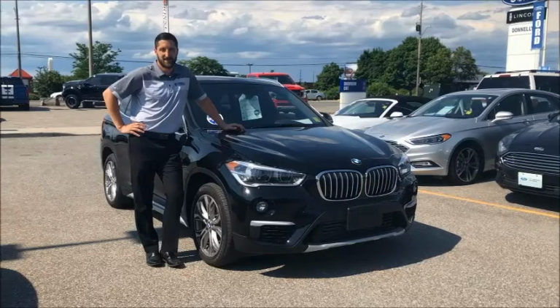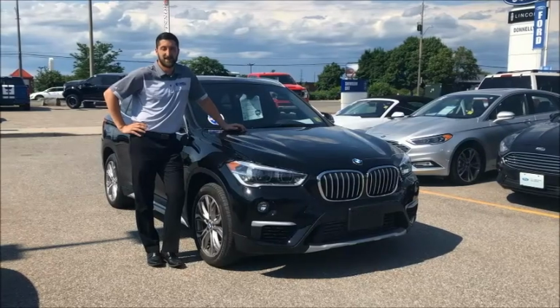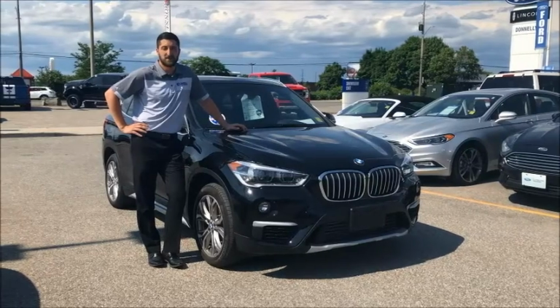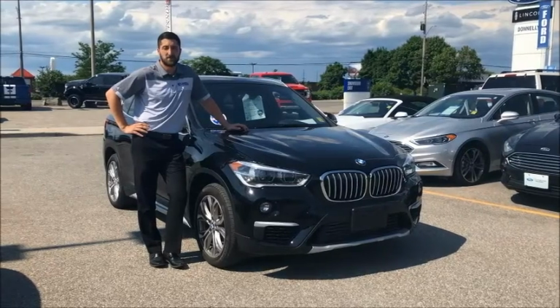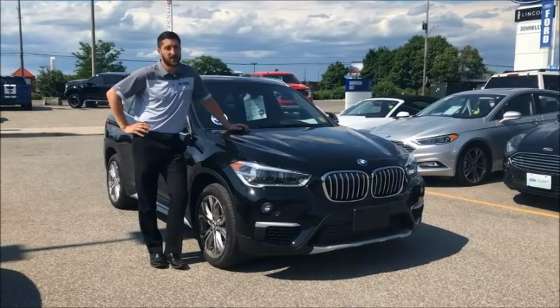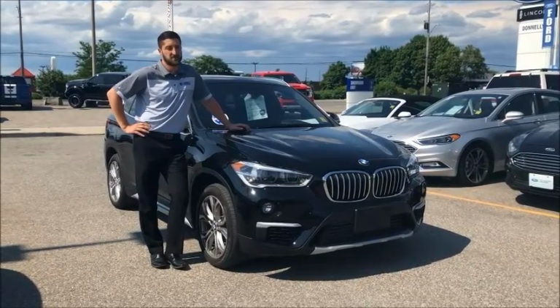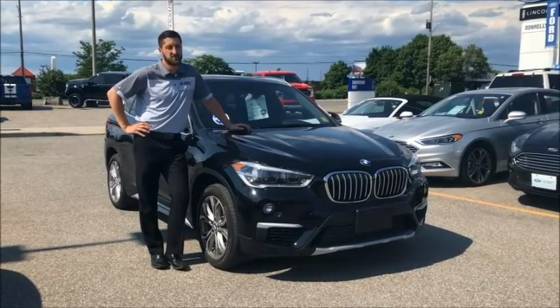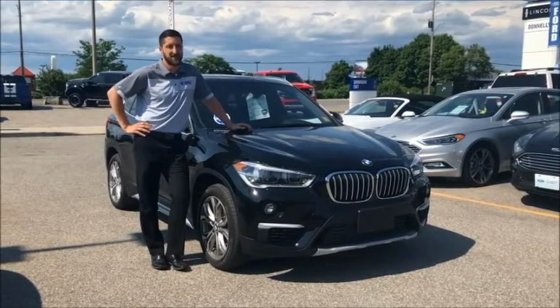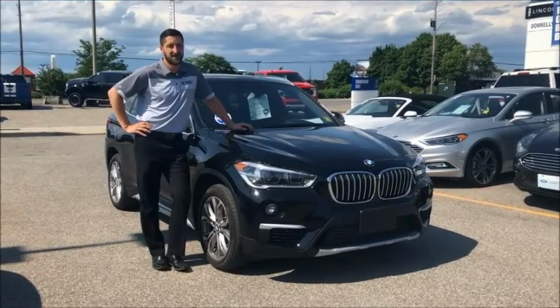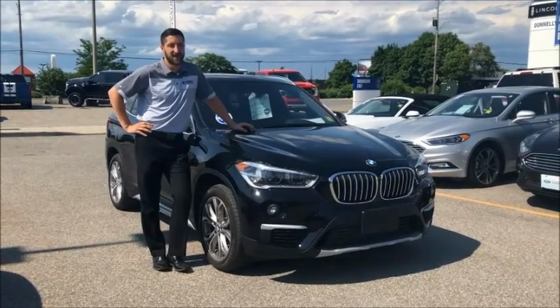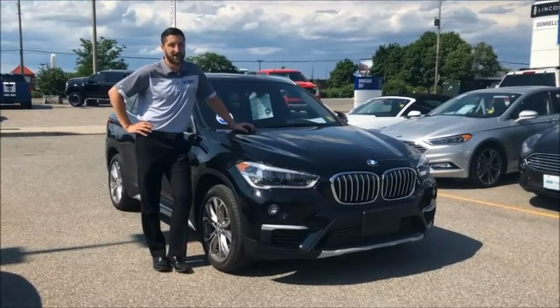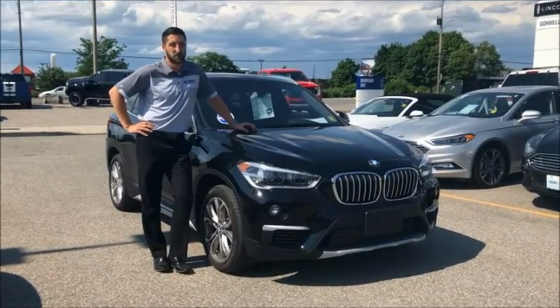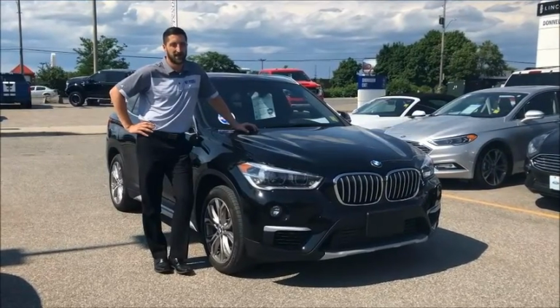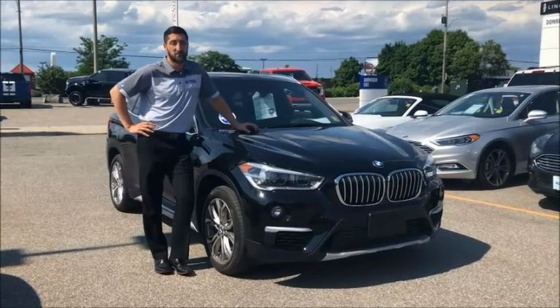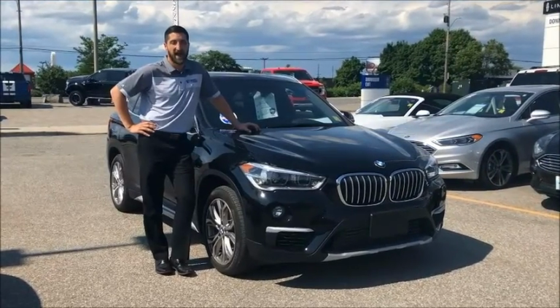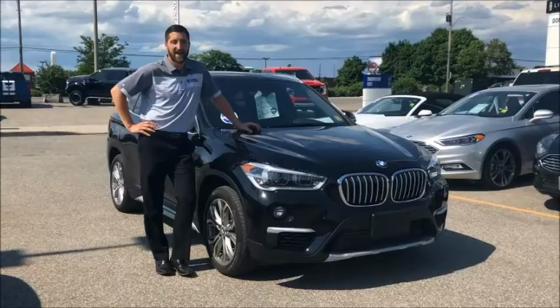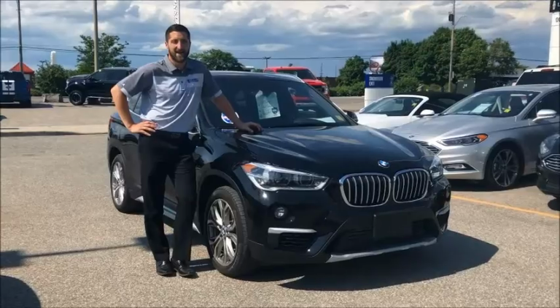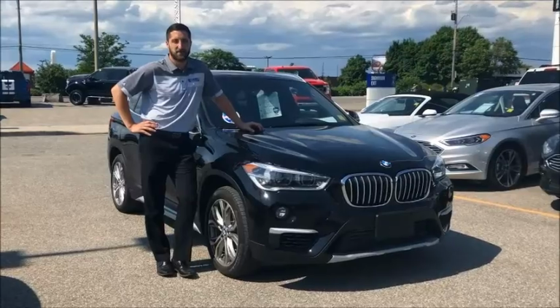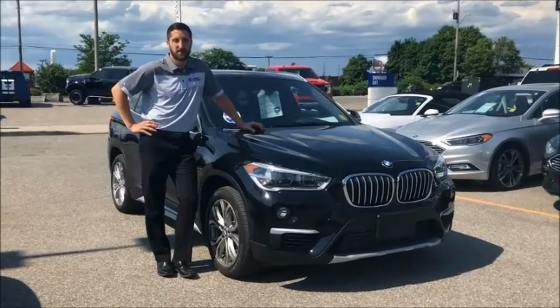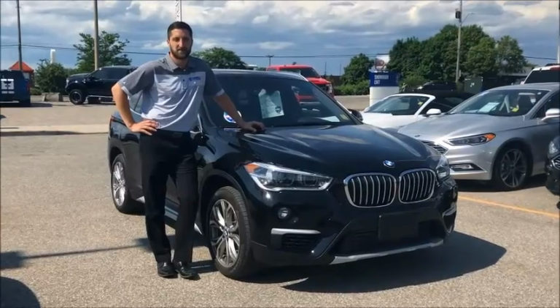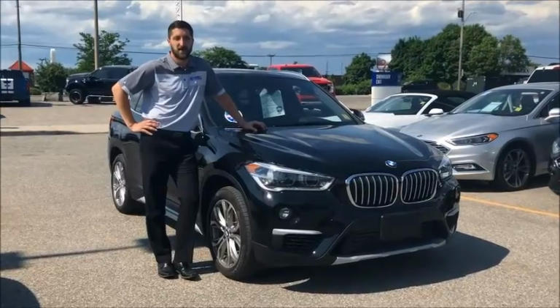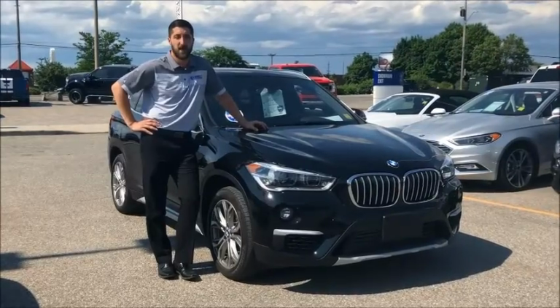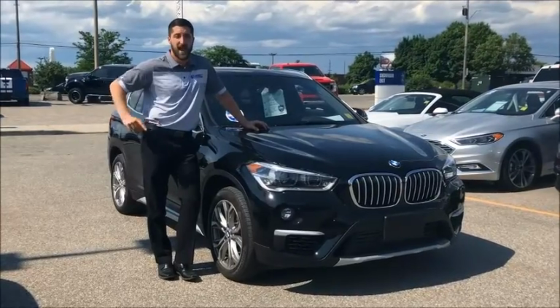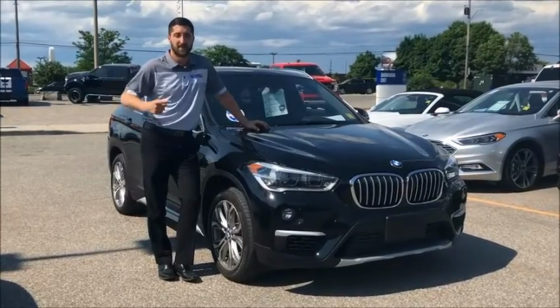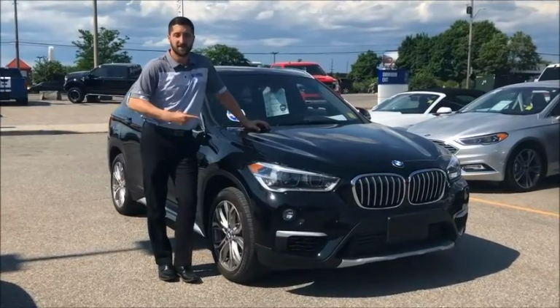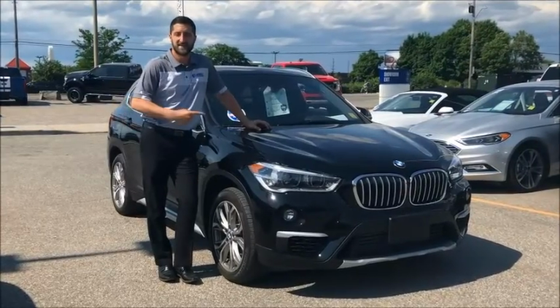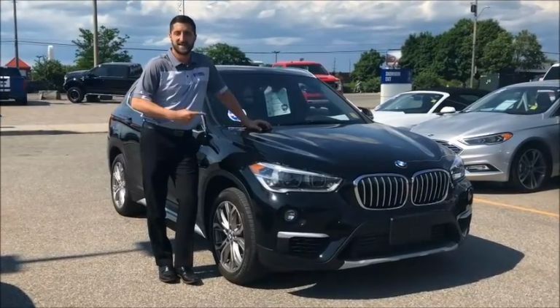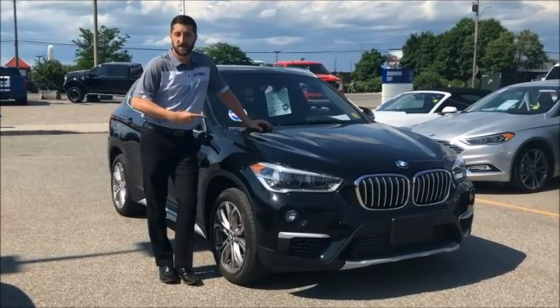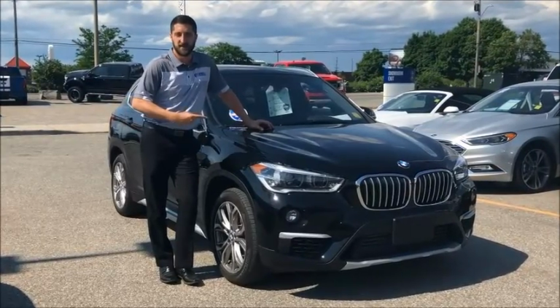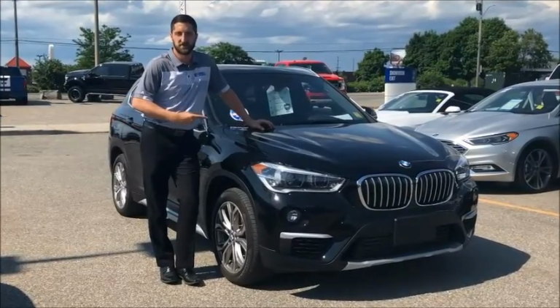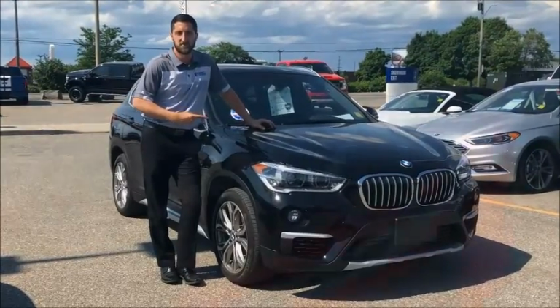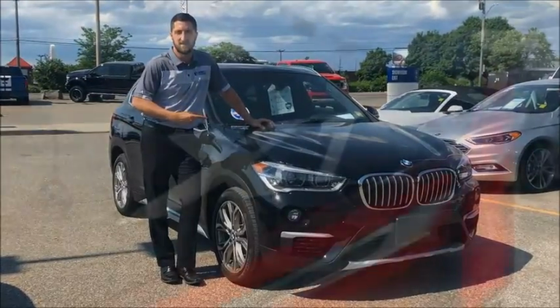Hey there folks, Grant Schubert down here at Donnelly Ford Lincoln, back at it again with another video and this is our Feature of the Week.